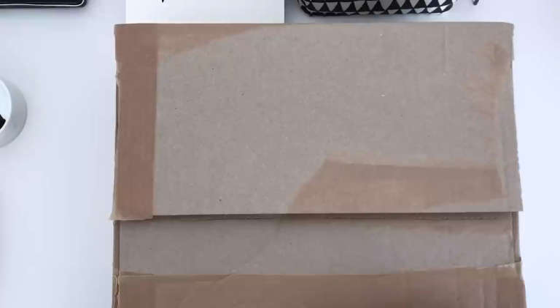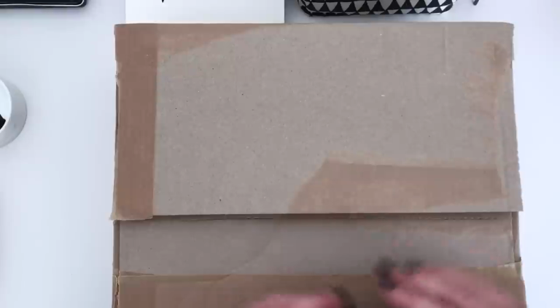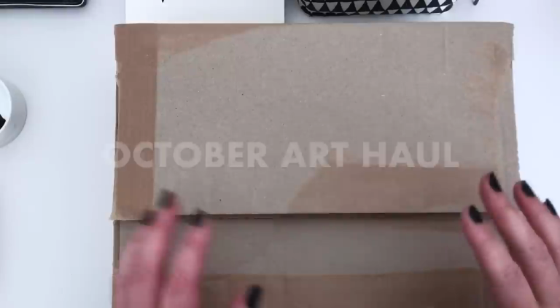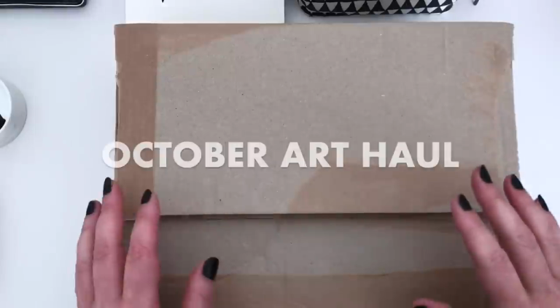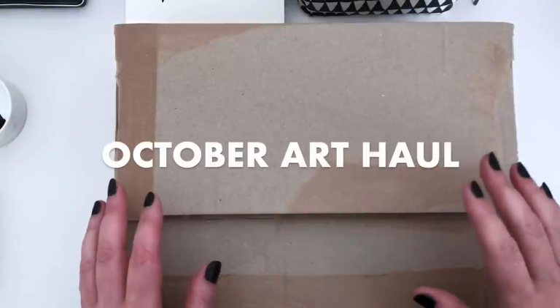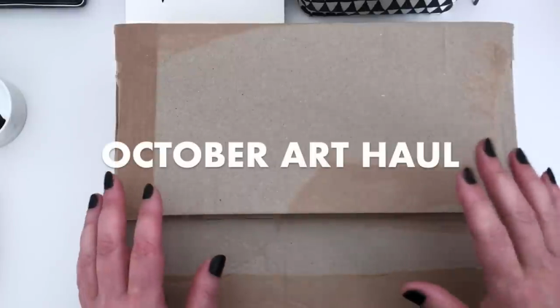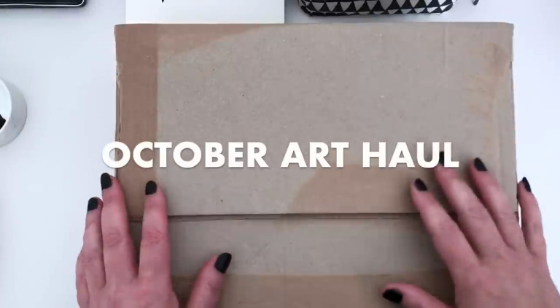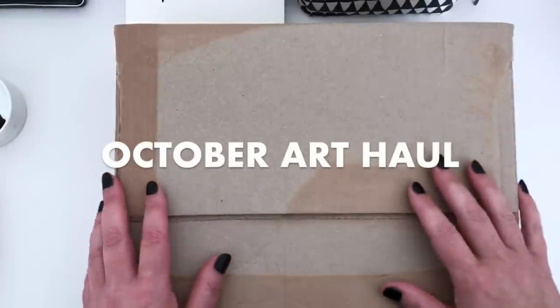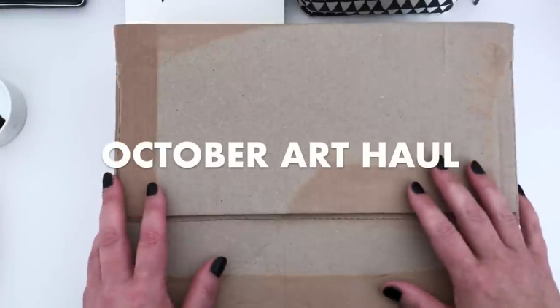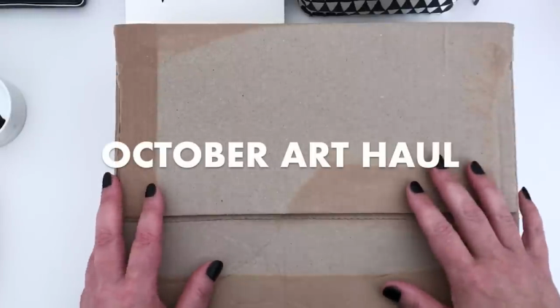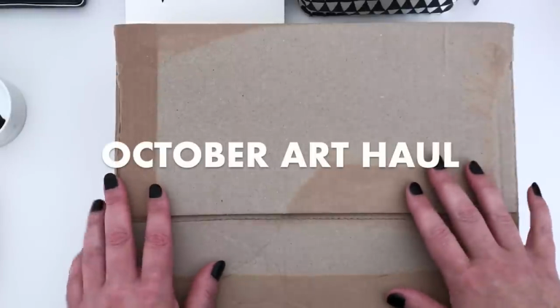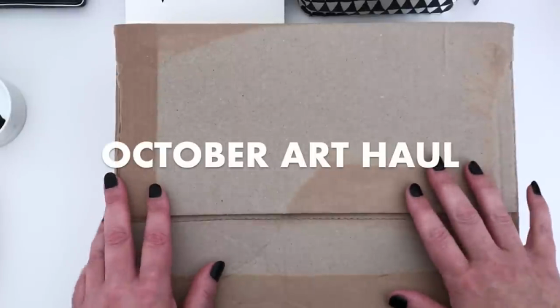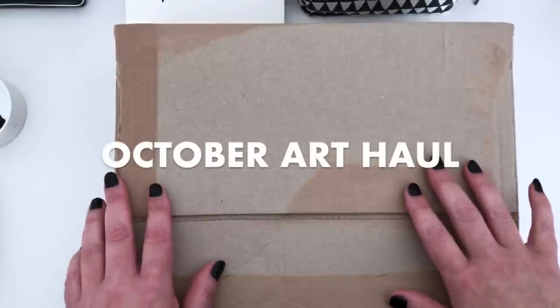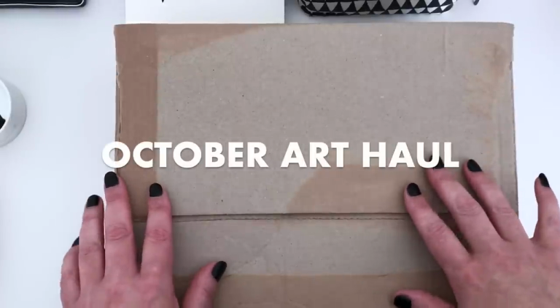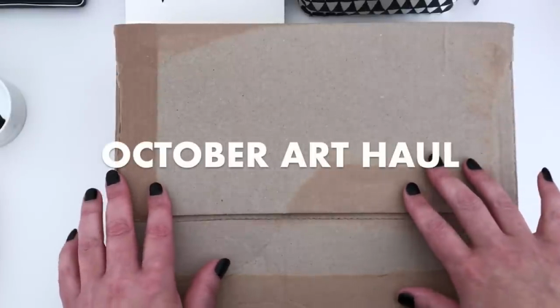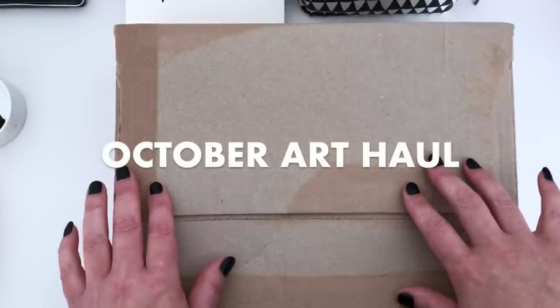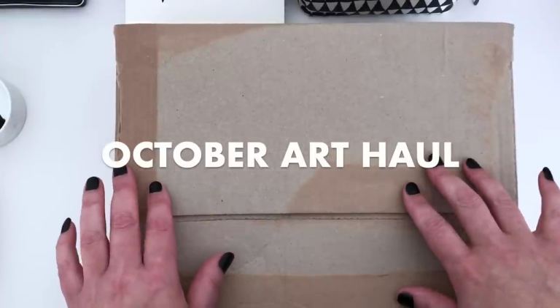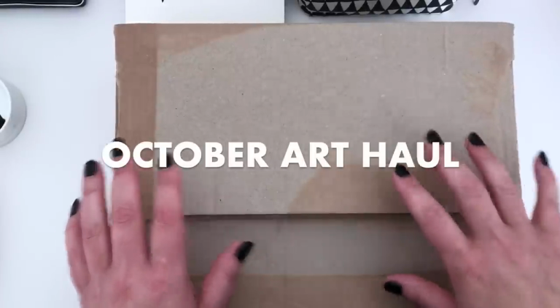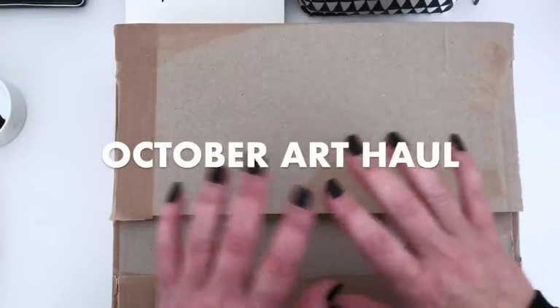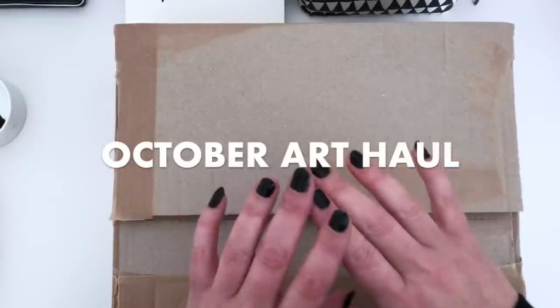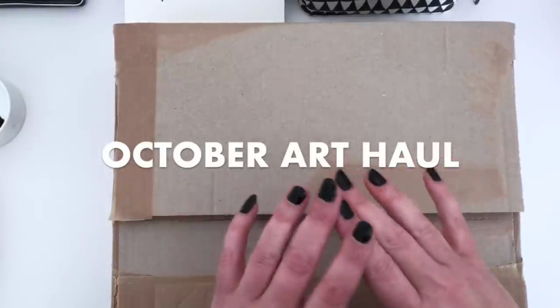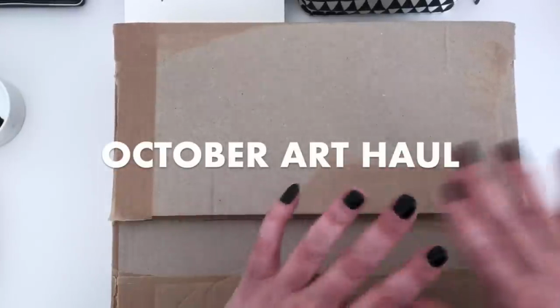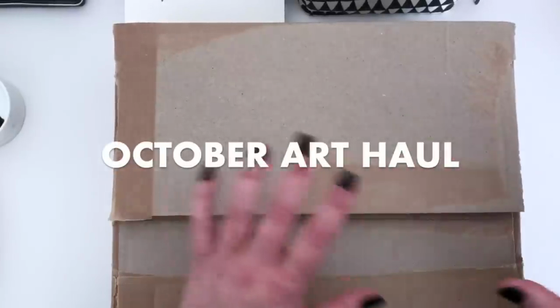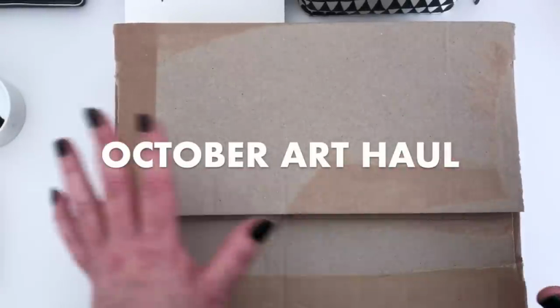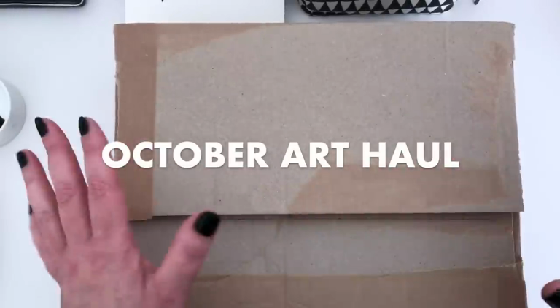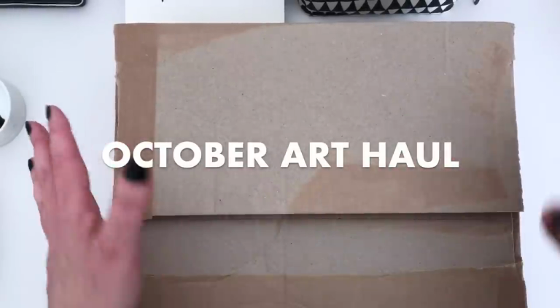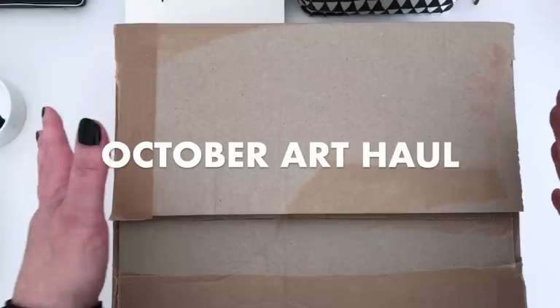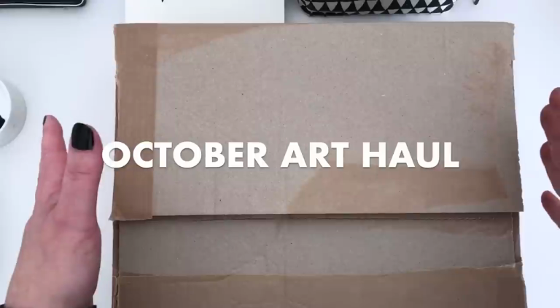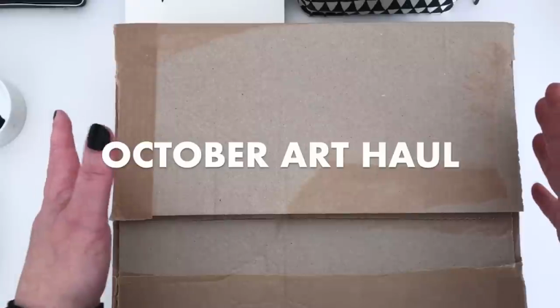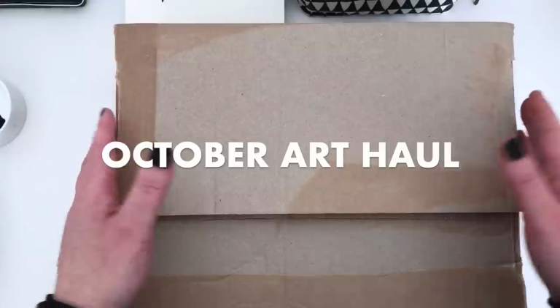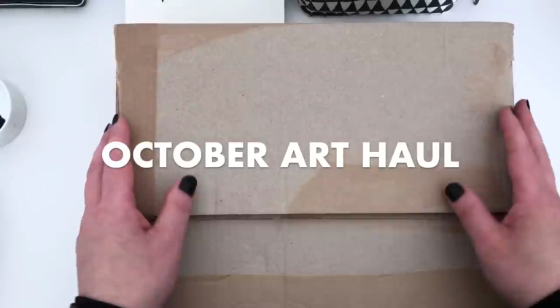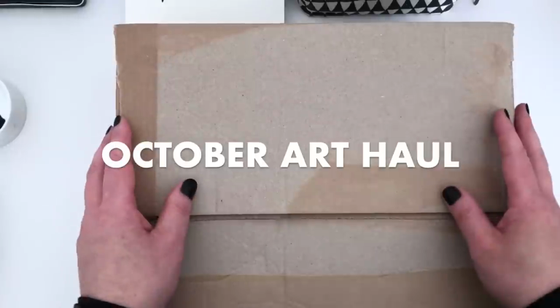Hi everyone, I hope you're all doing well. I'm back today with an art haul unboxing.